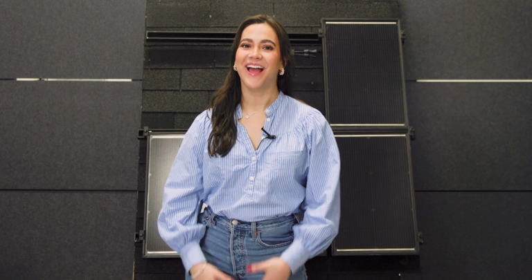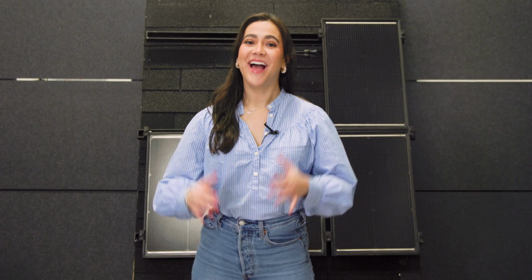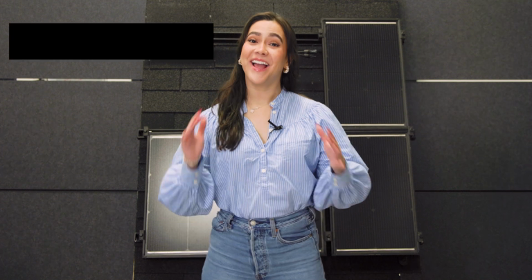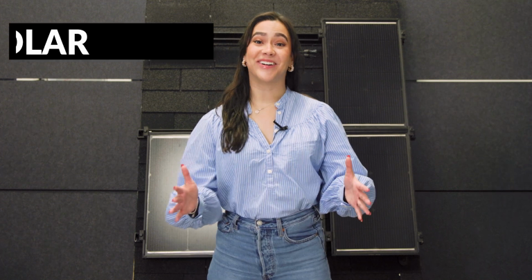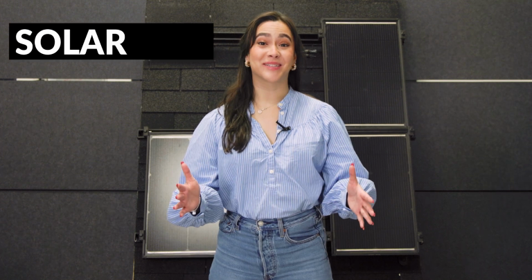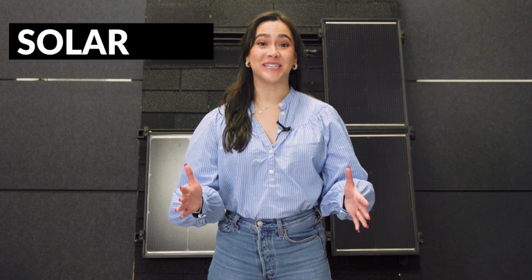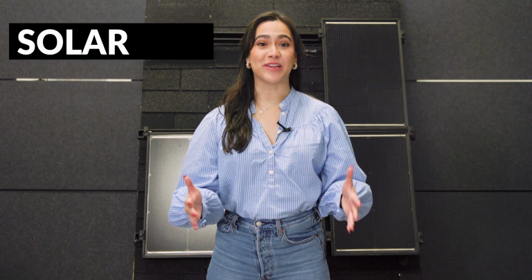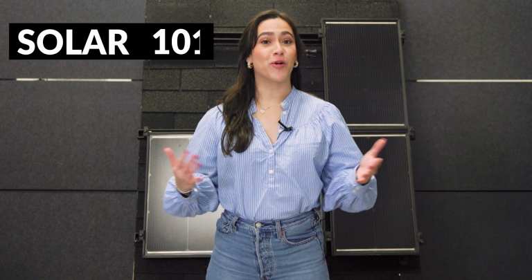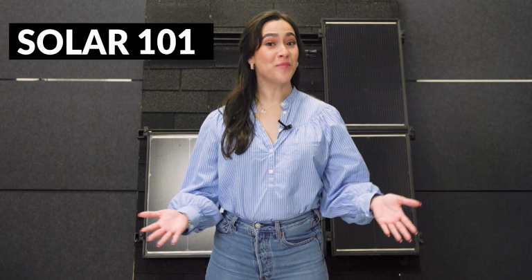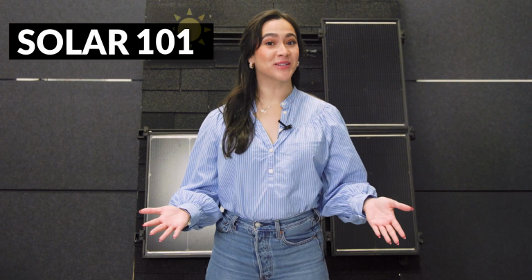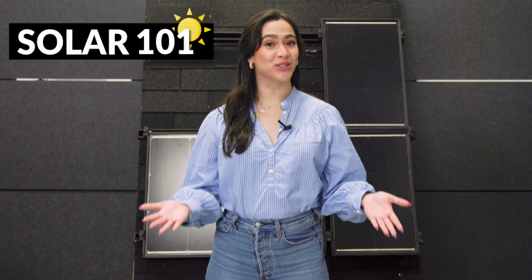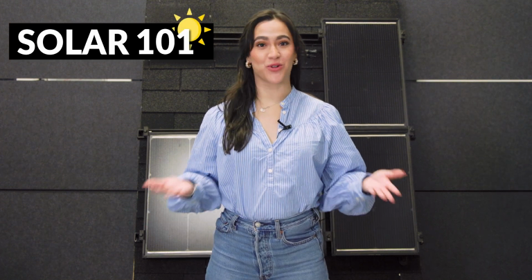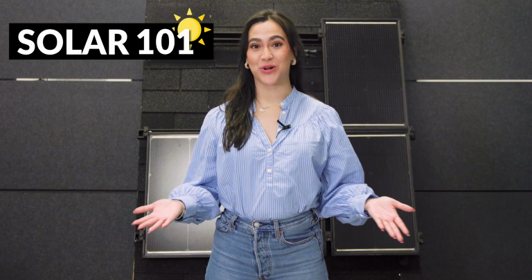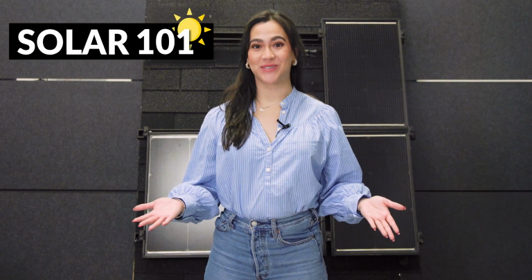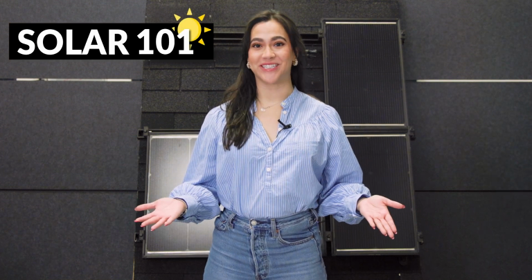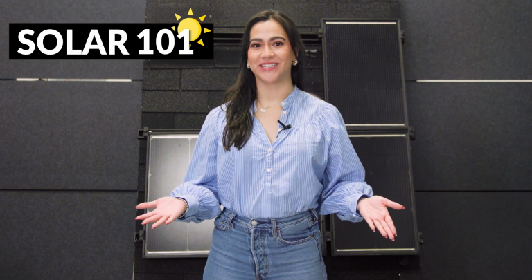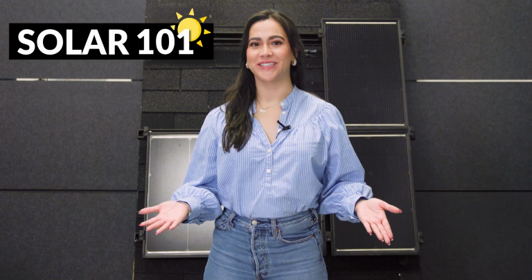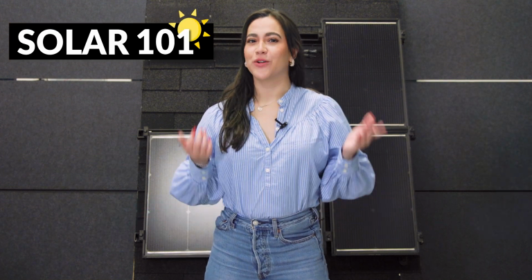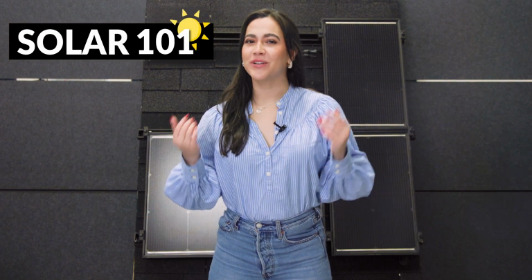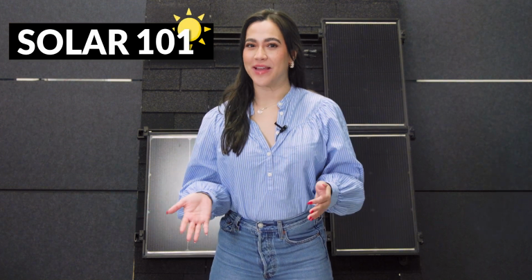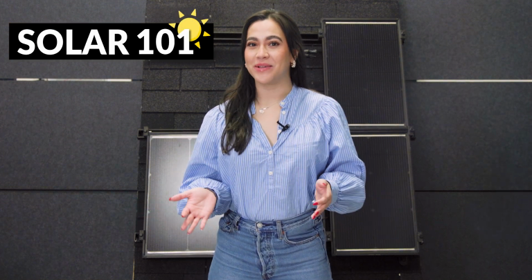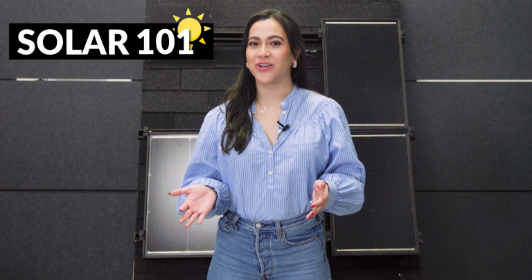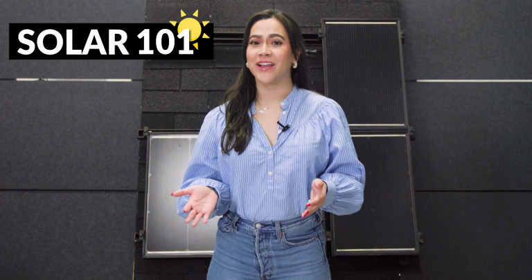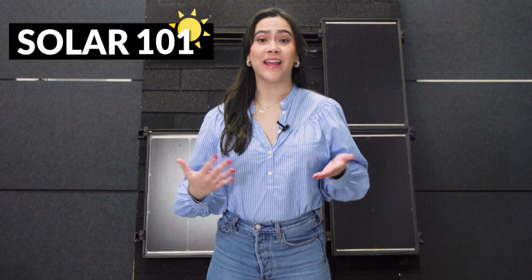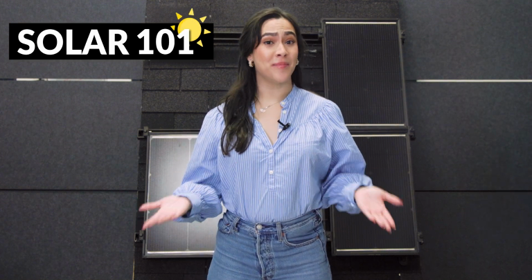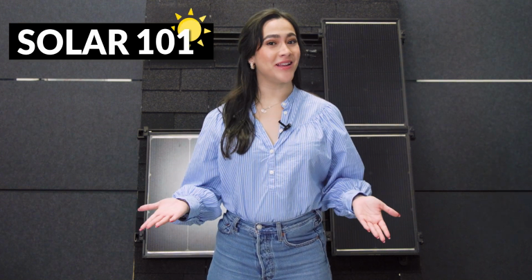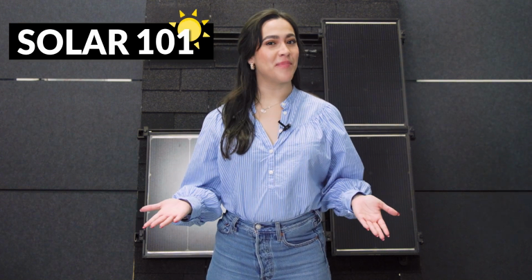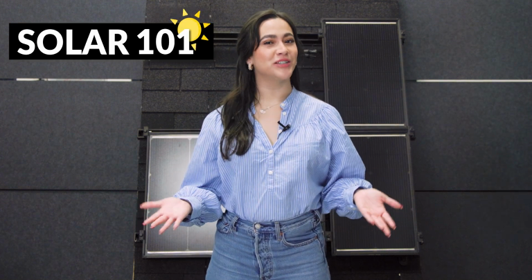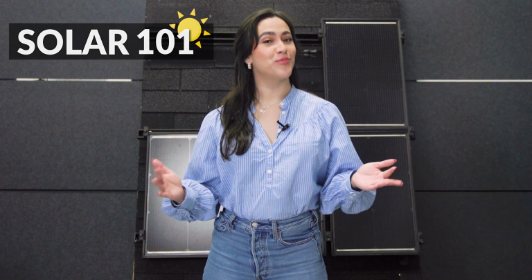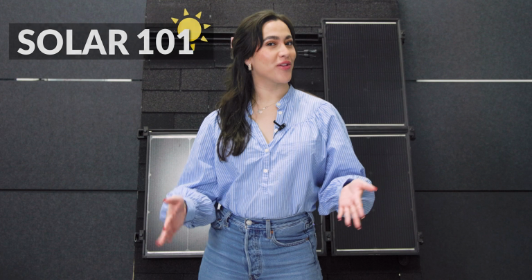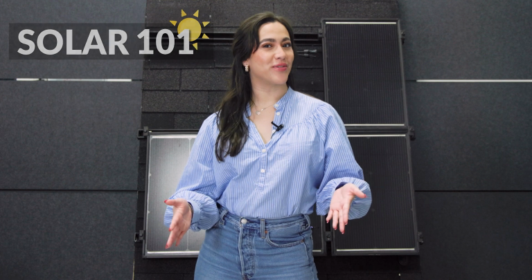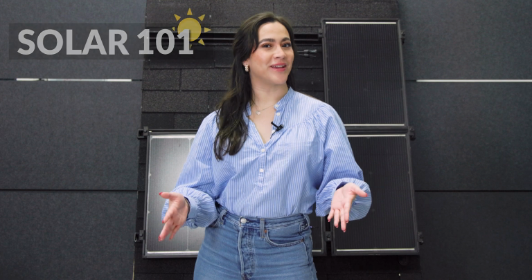Hey y'all, it's Macy. Welcome back to our Solar 101 series. What's net metering and how may it impact you more than you think?